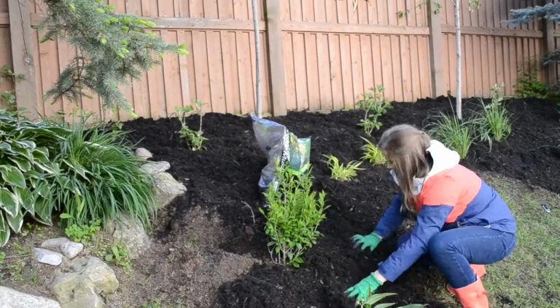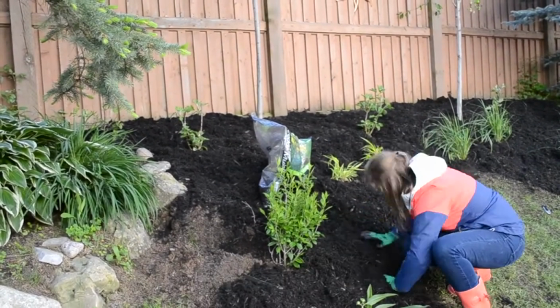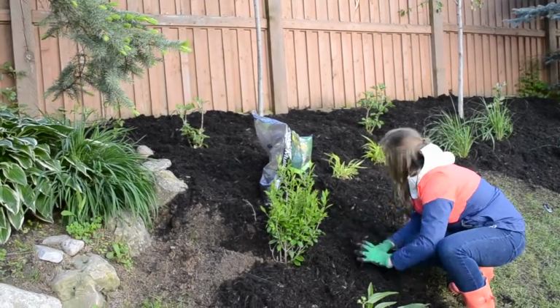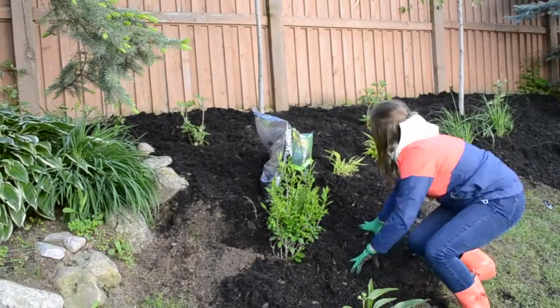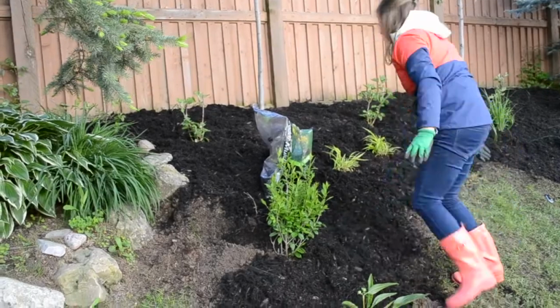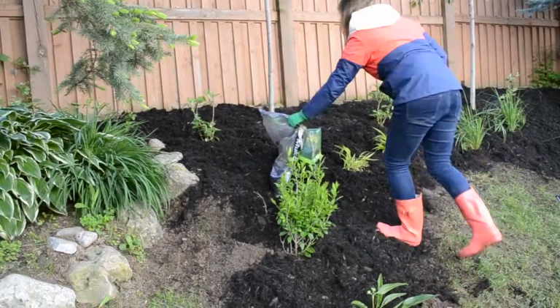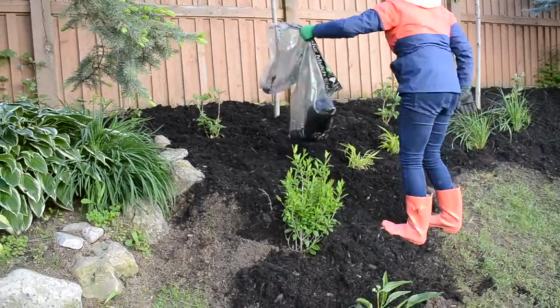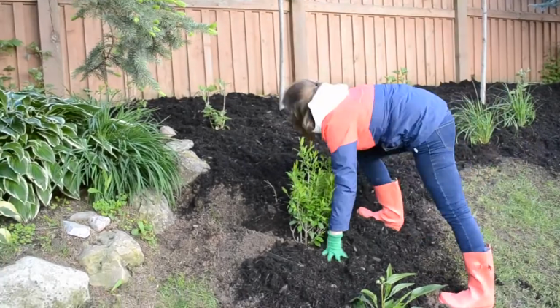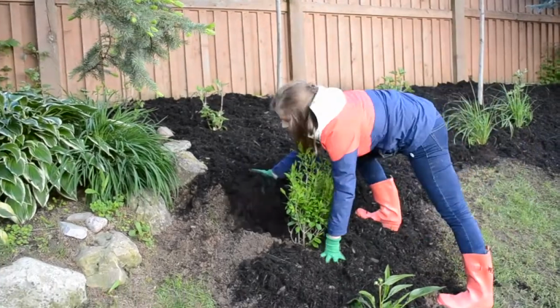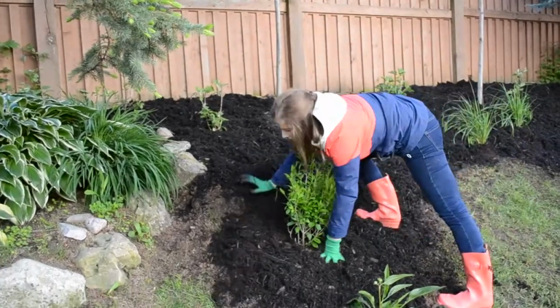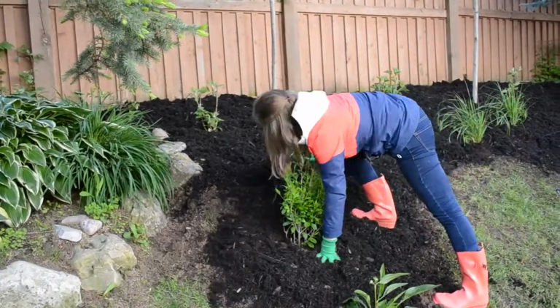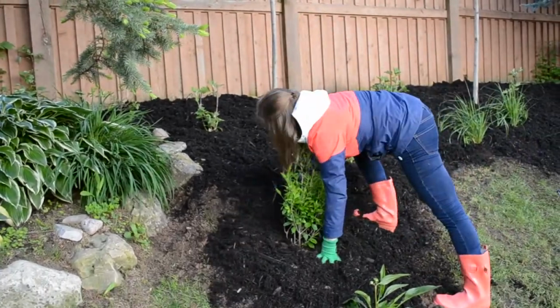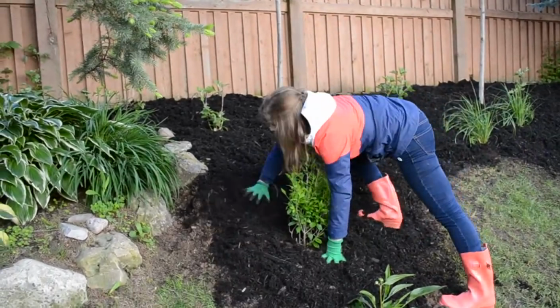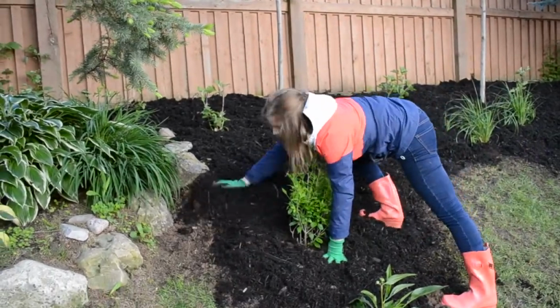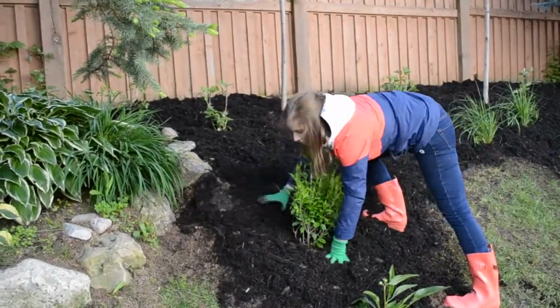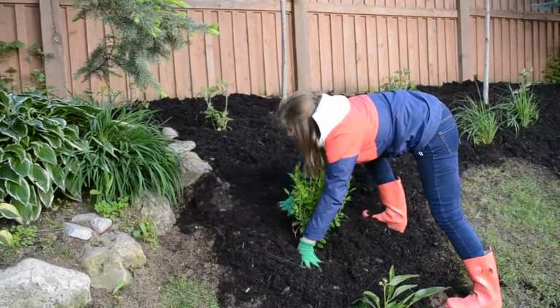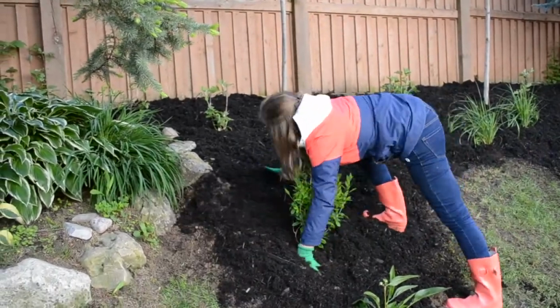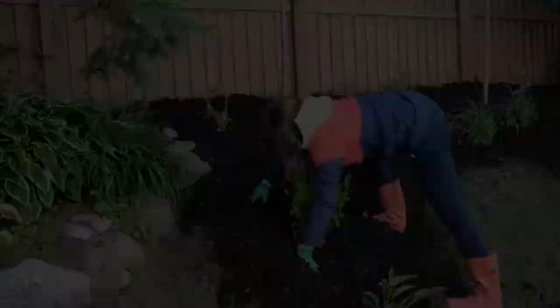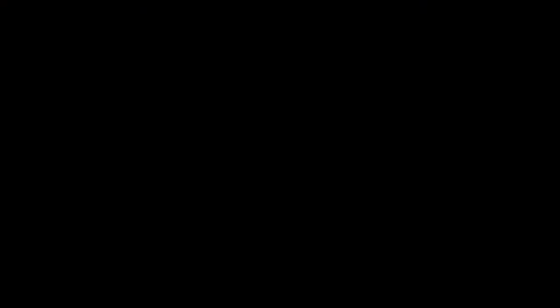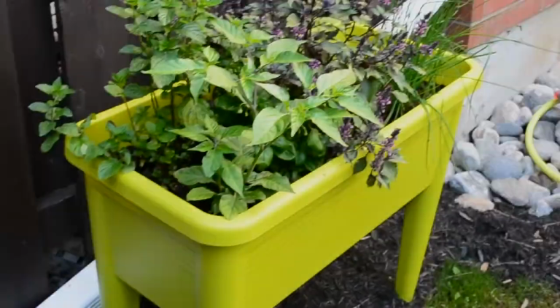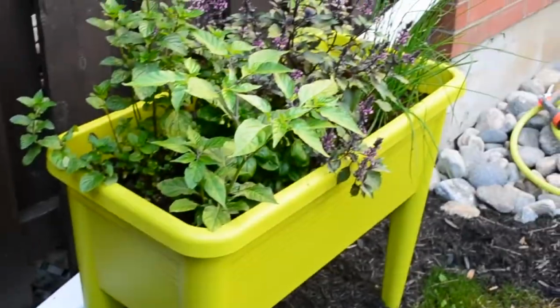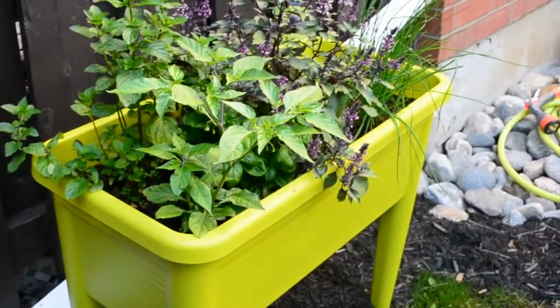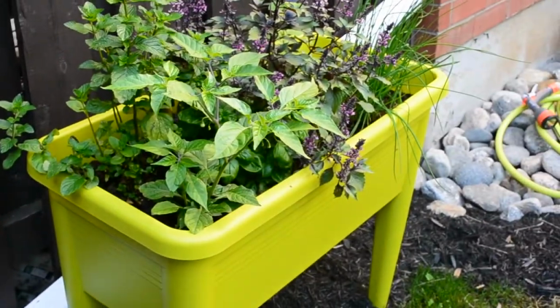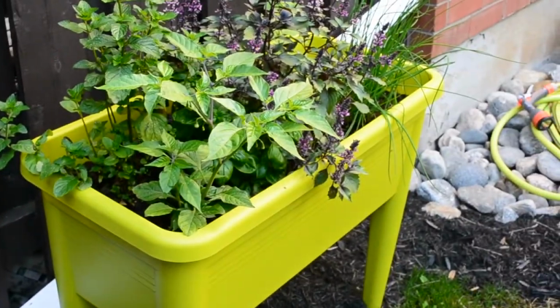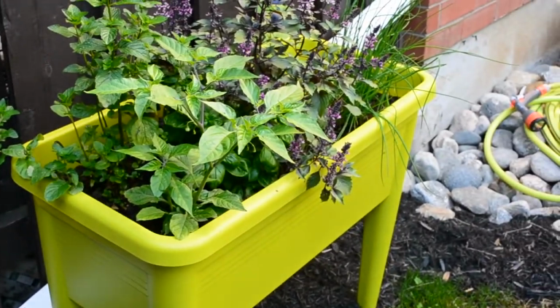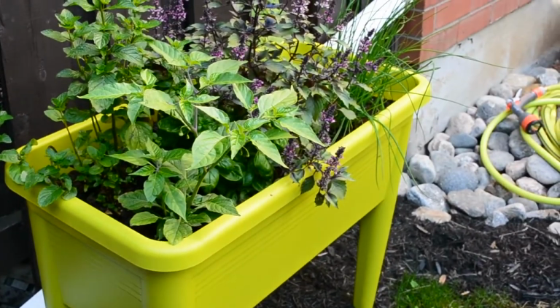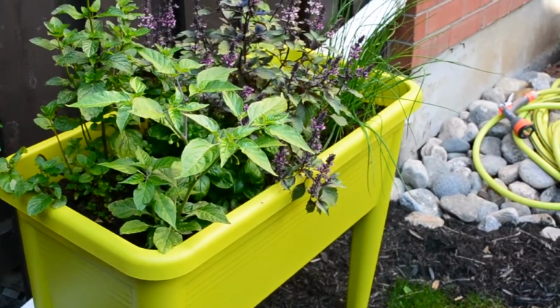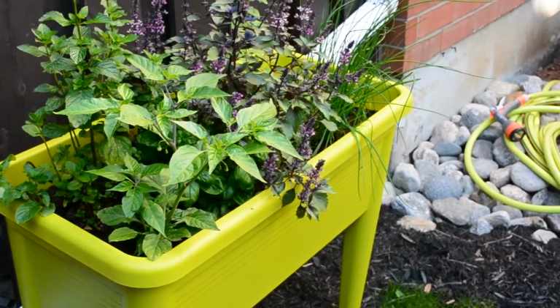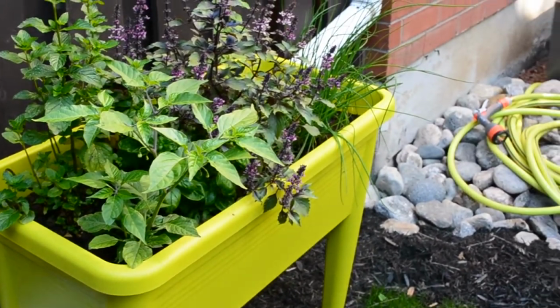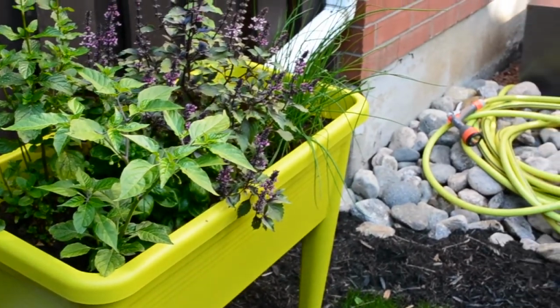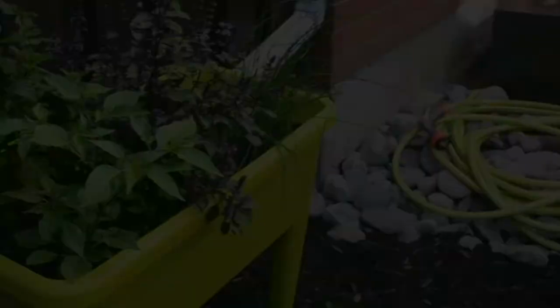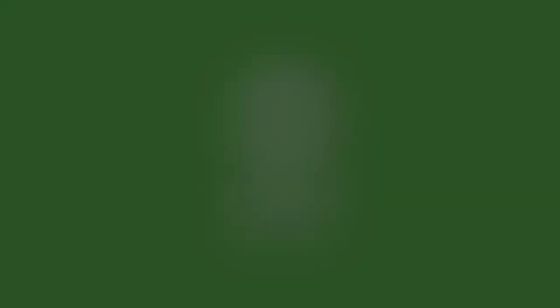Next week we'll show you how easy it is to start your own vegetable and herb garden.